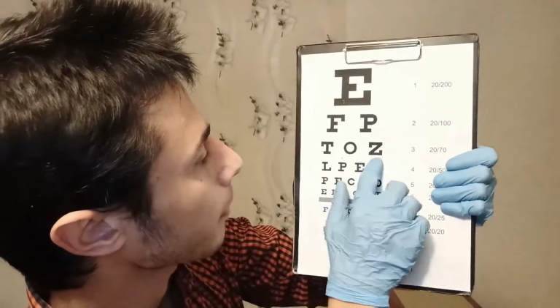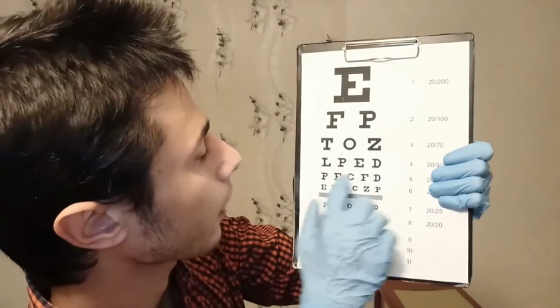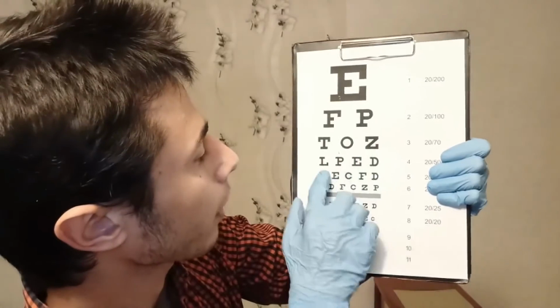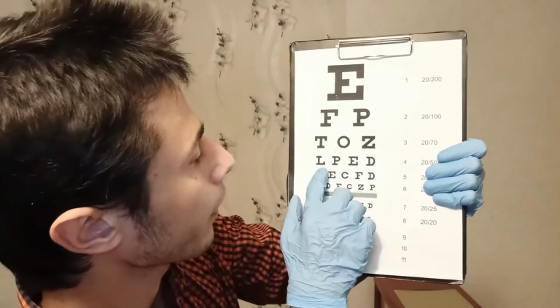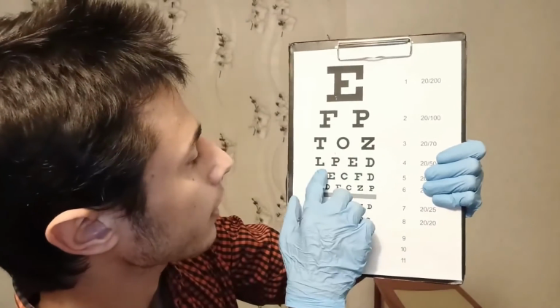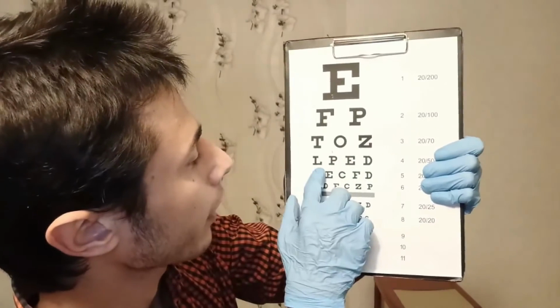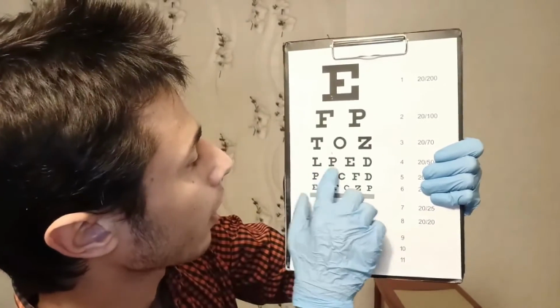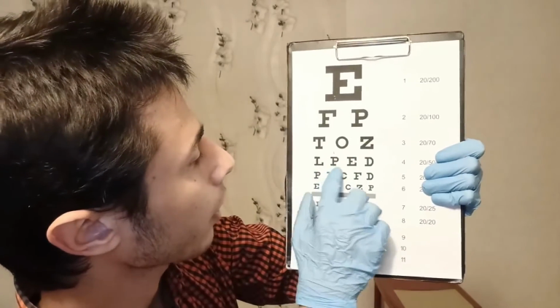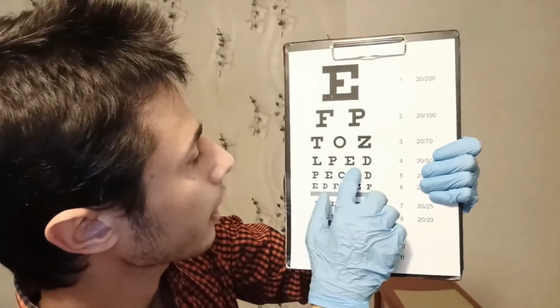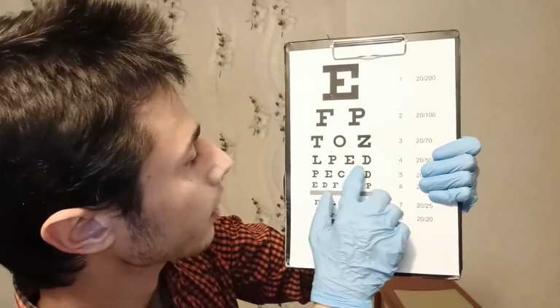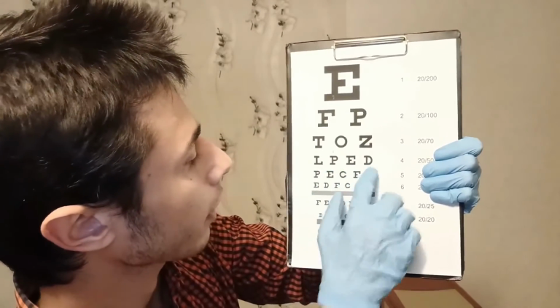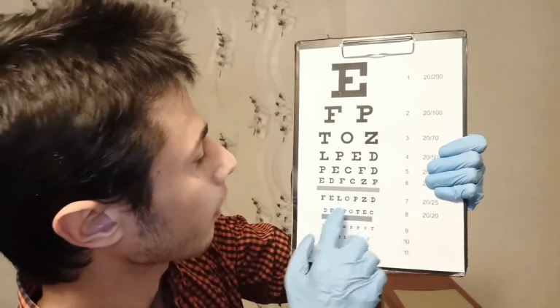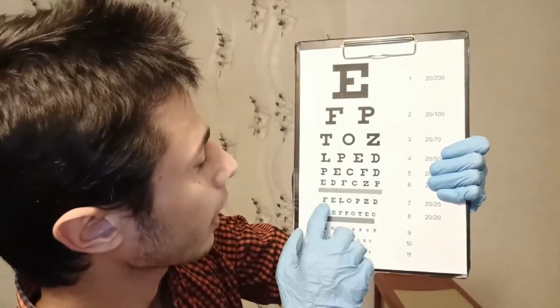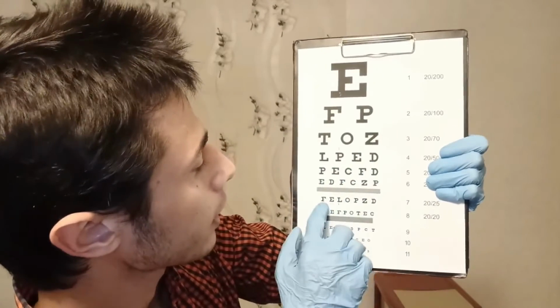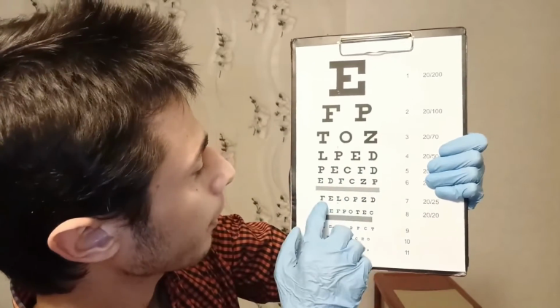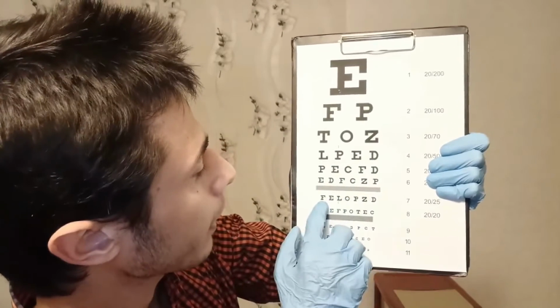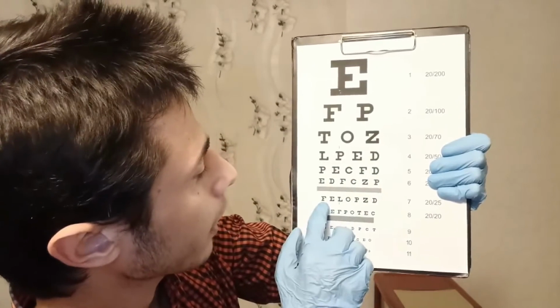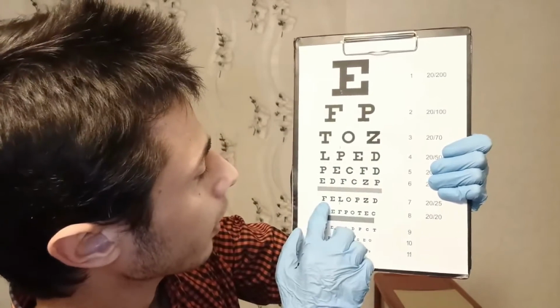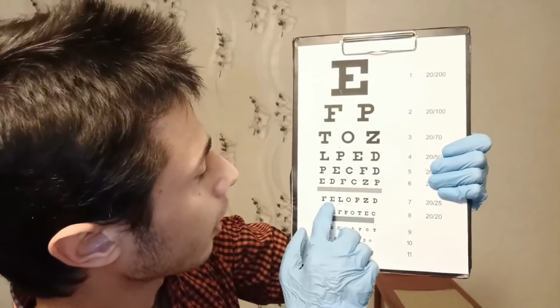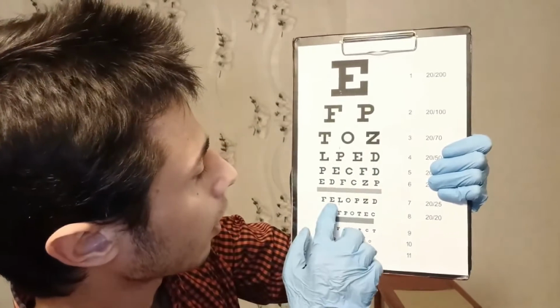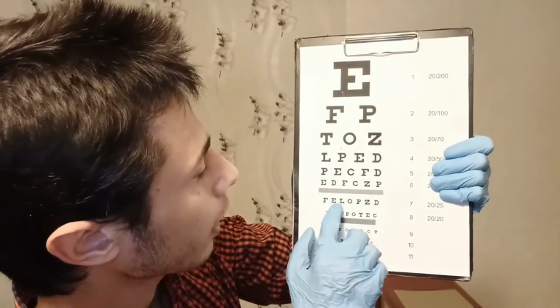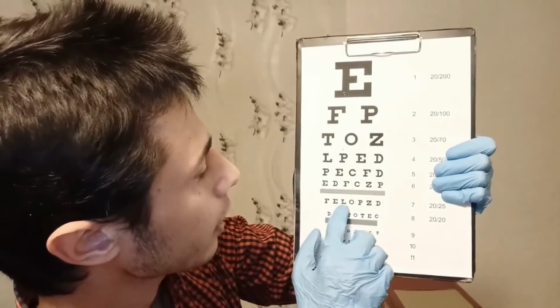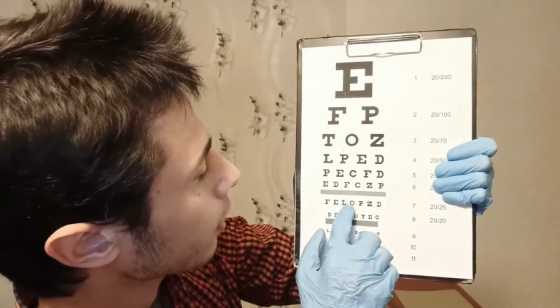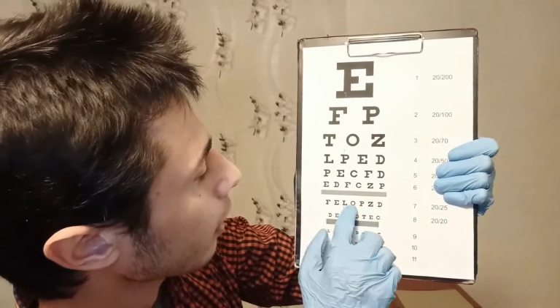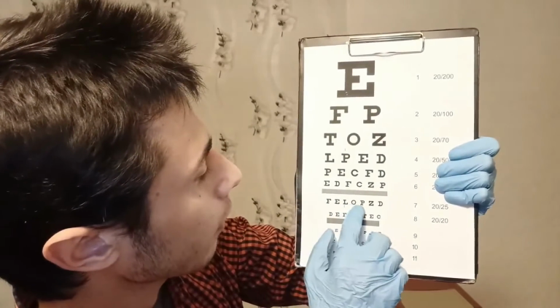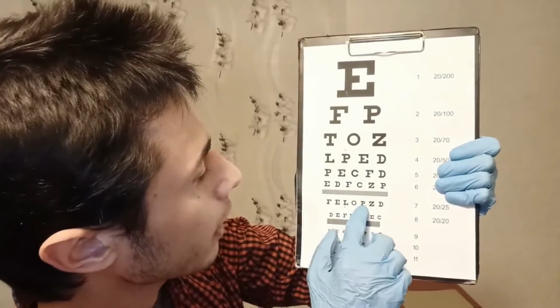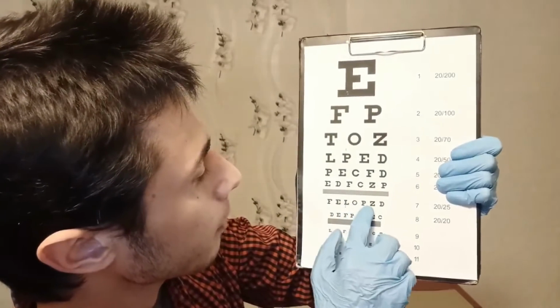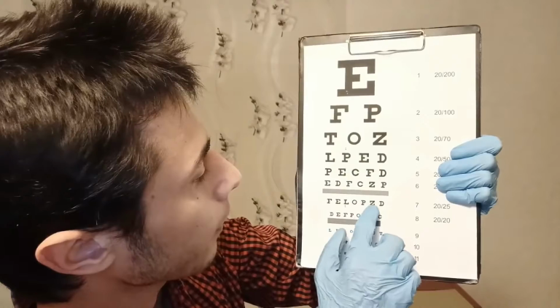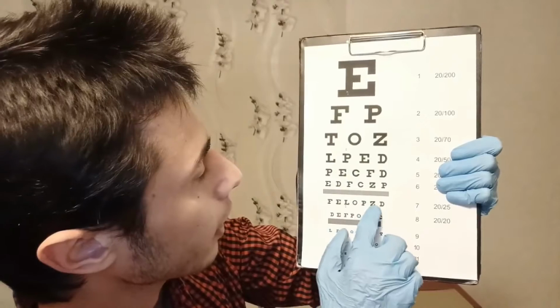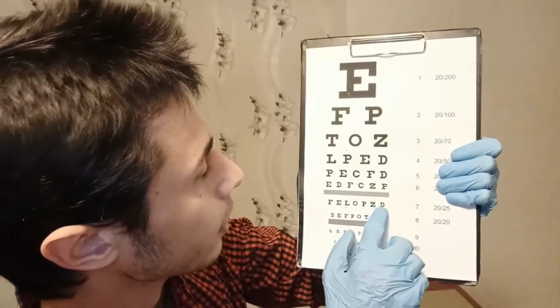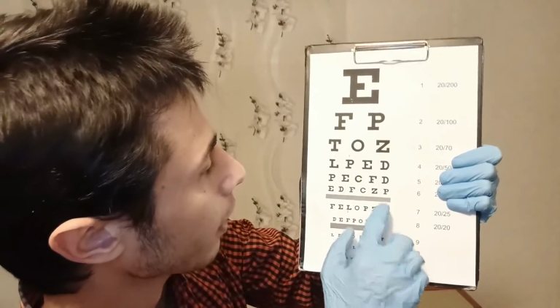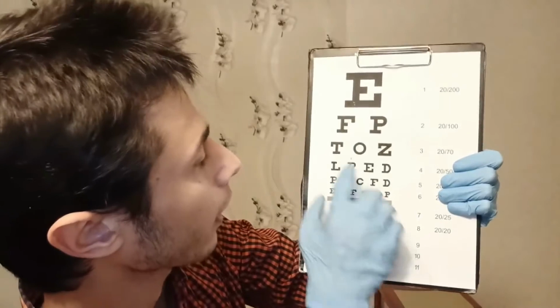Okay, yes, perfect, correct. Next line. Okay, yes, correct, lovely. Skip the next line here. Okay, yes, correct, lovely, yes, perfect, yes, correct.